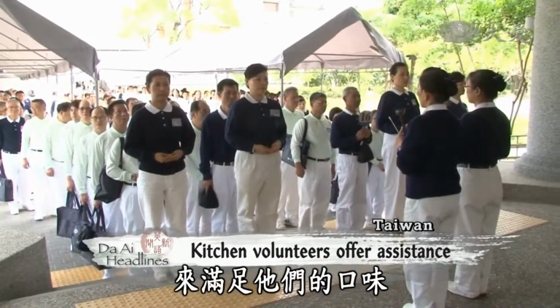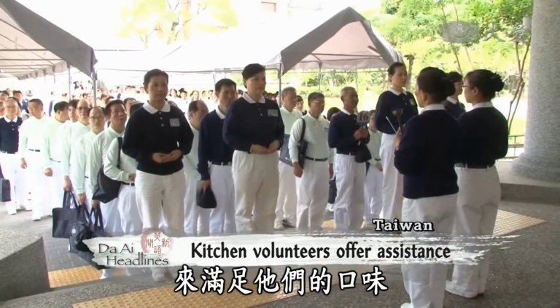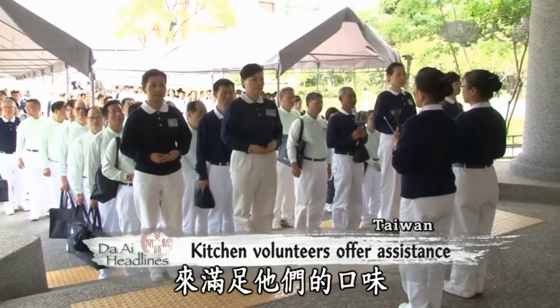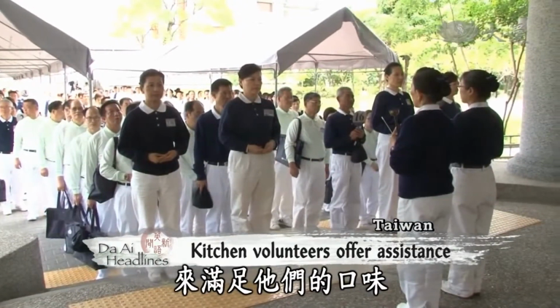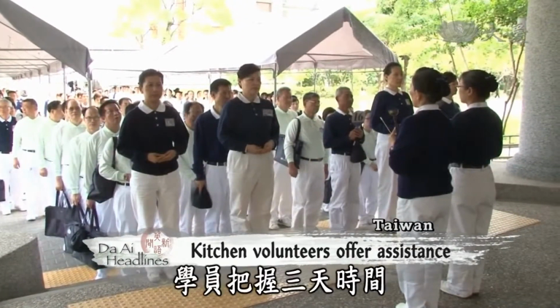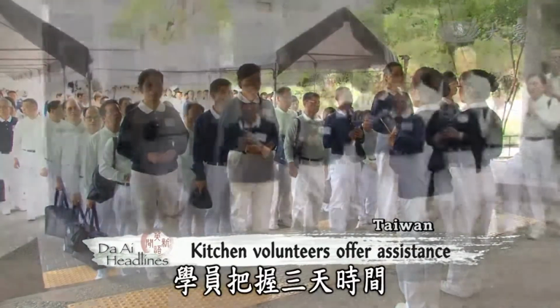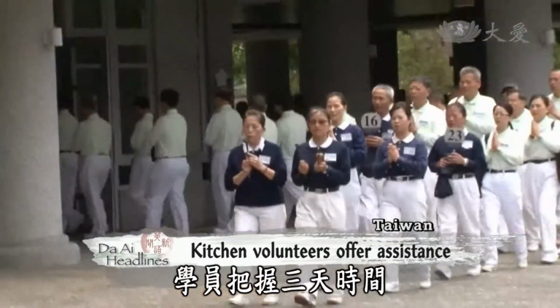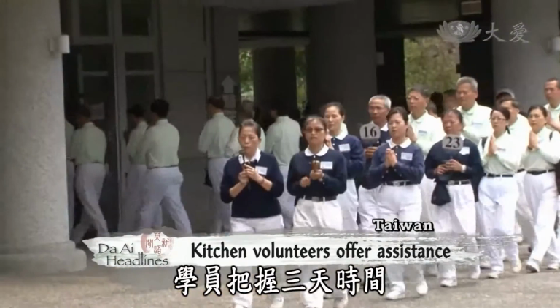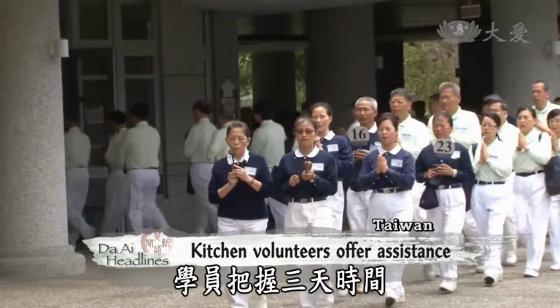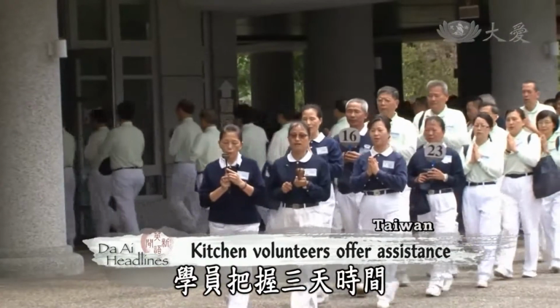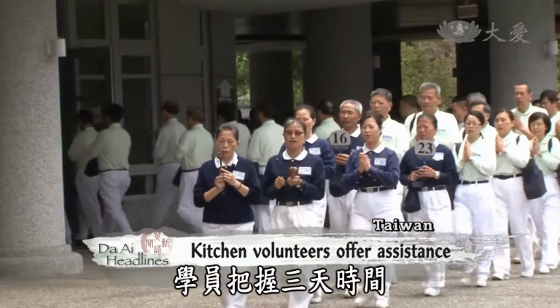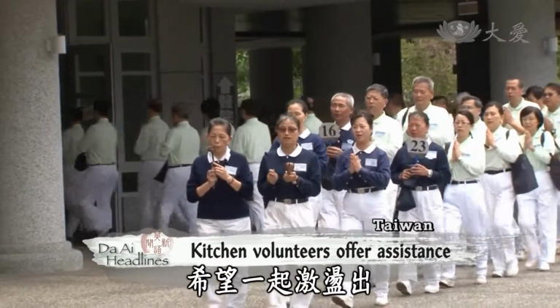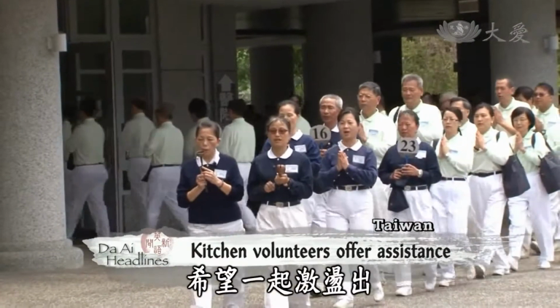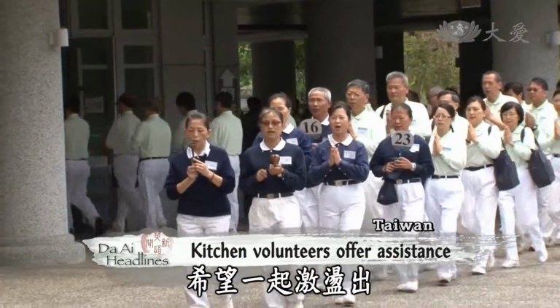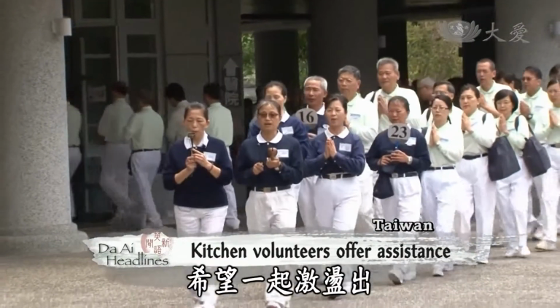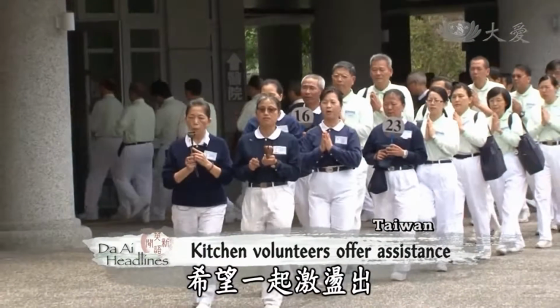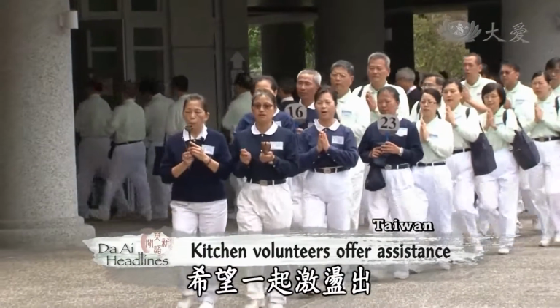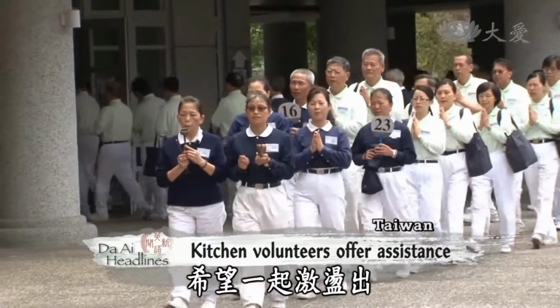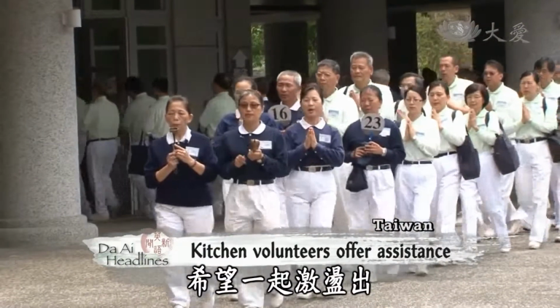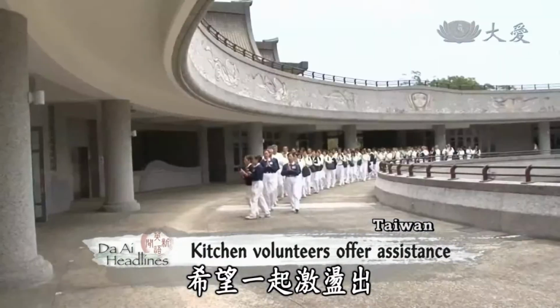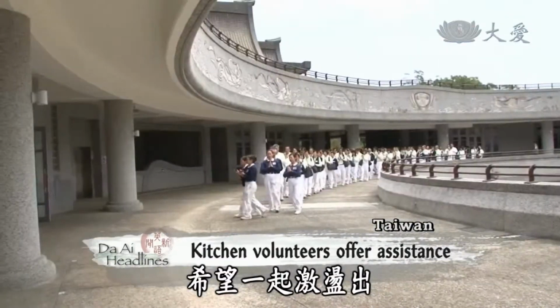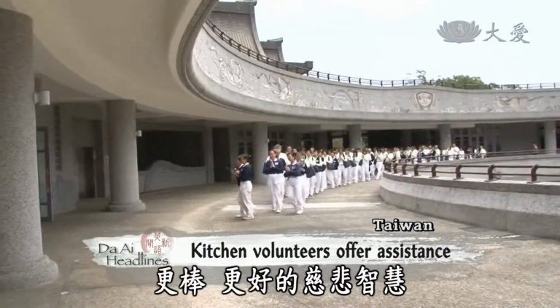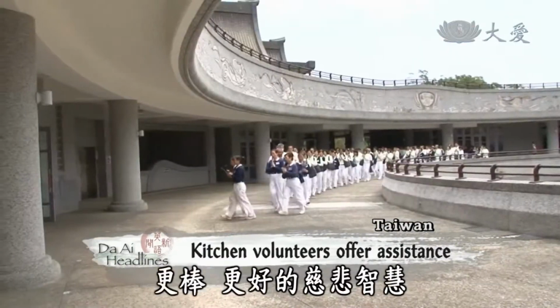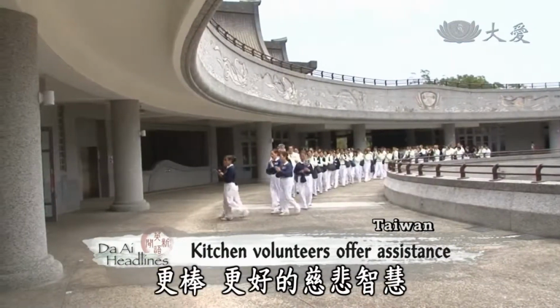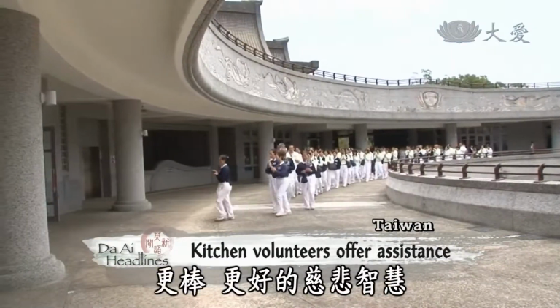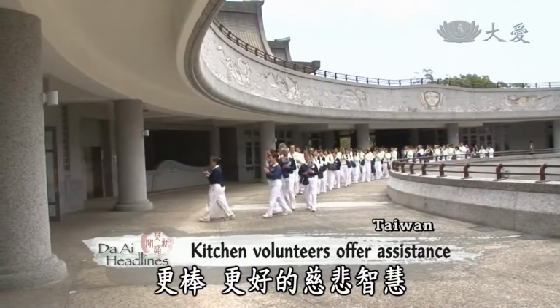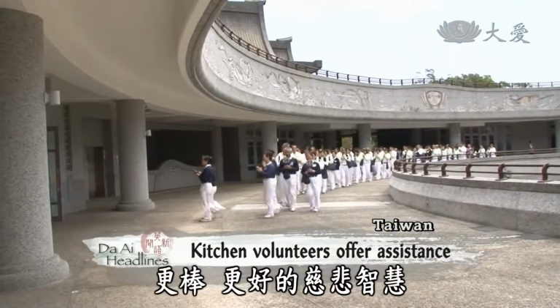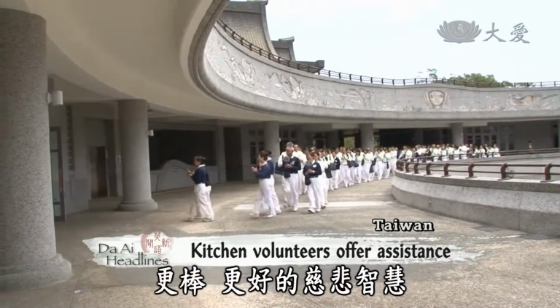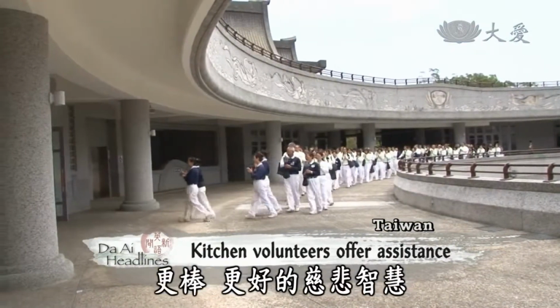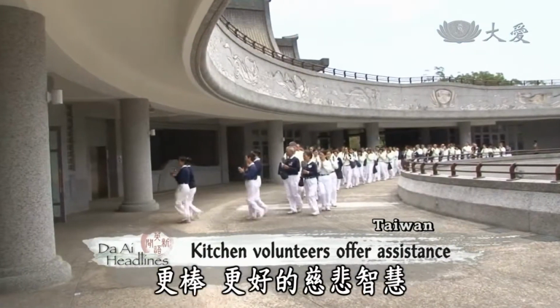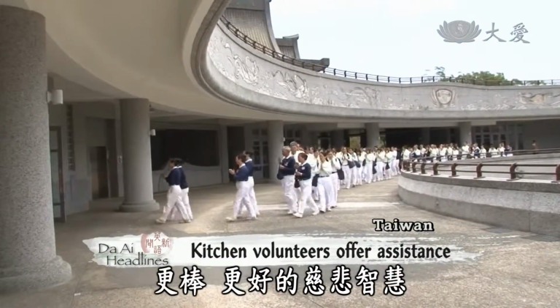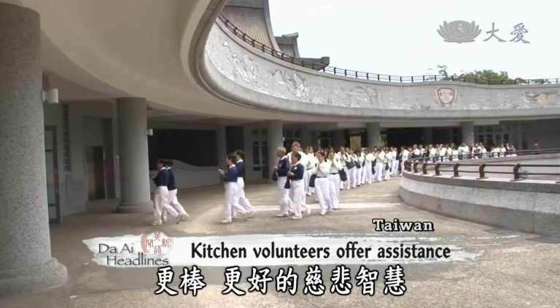Participants seized the chance to learn from each other, hoping to do a better job in future relief work.